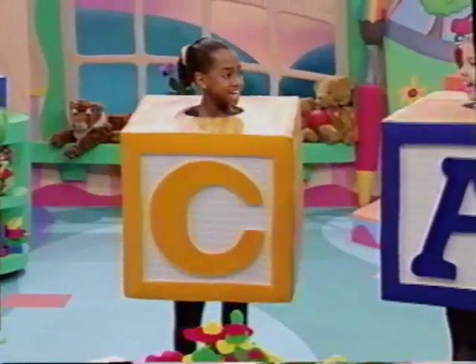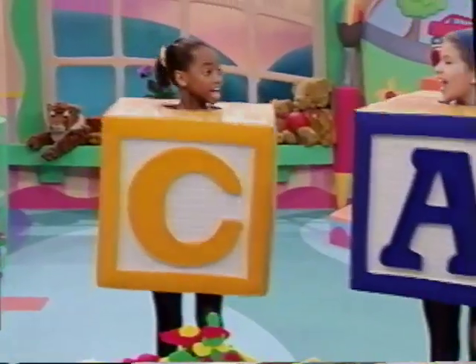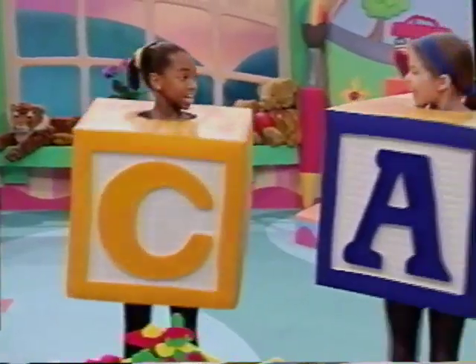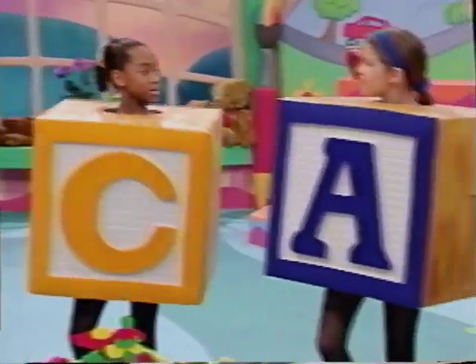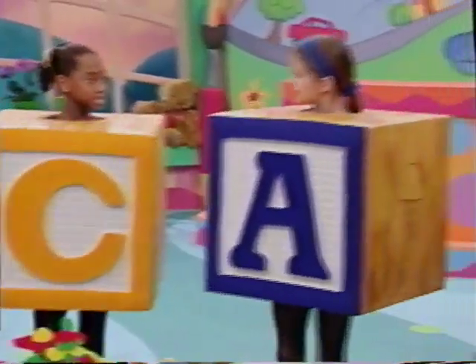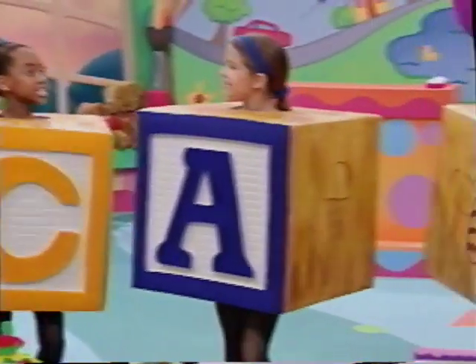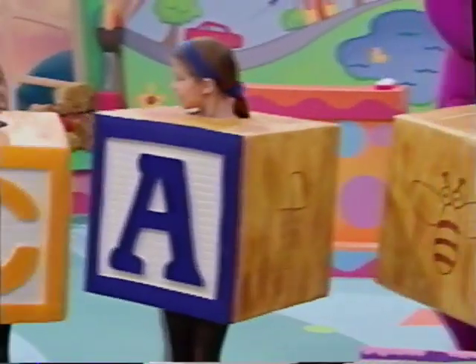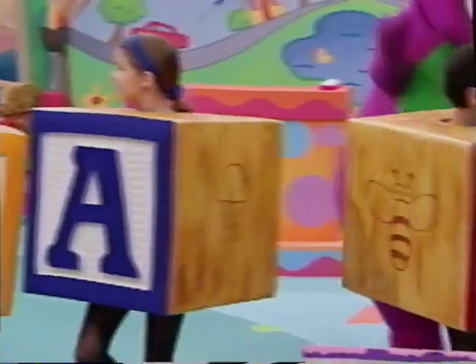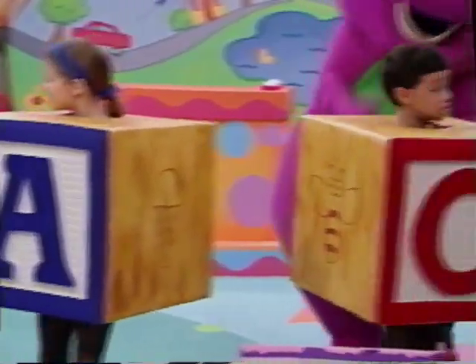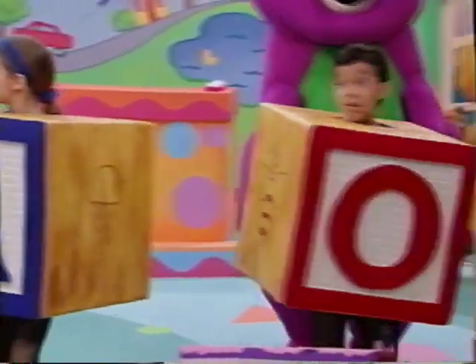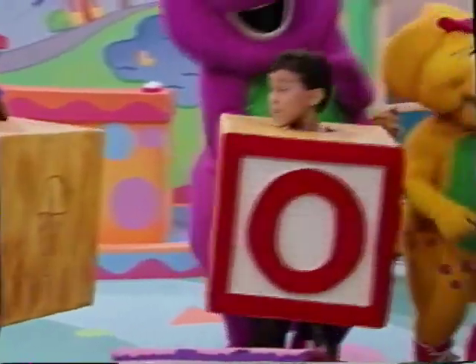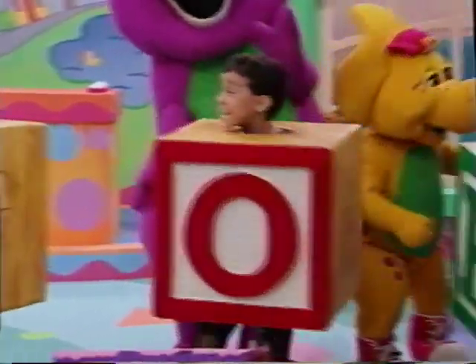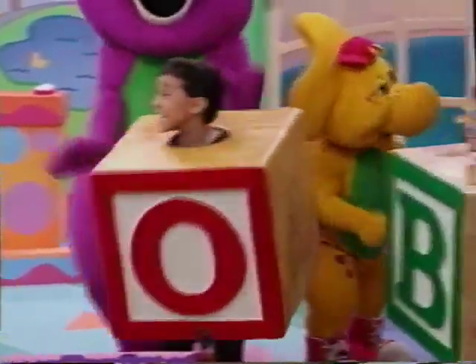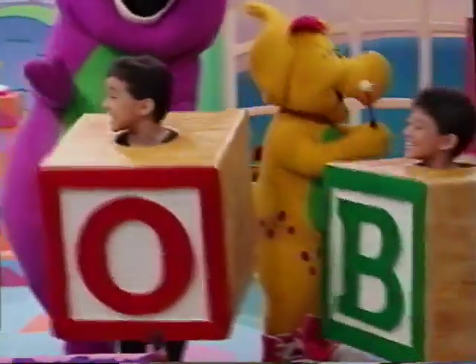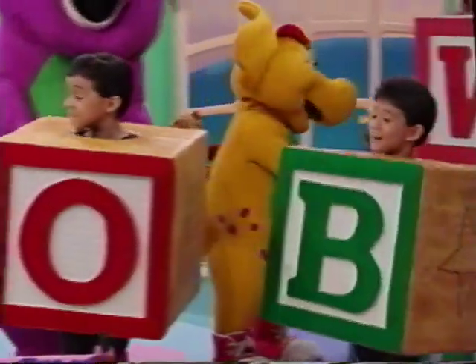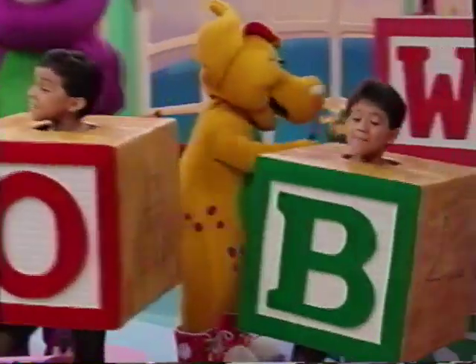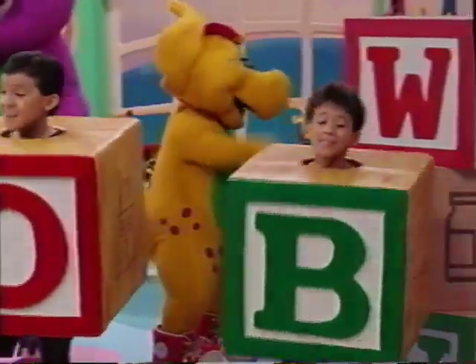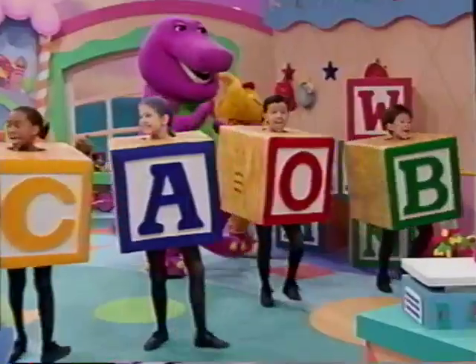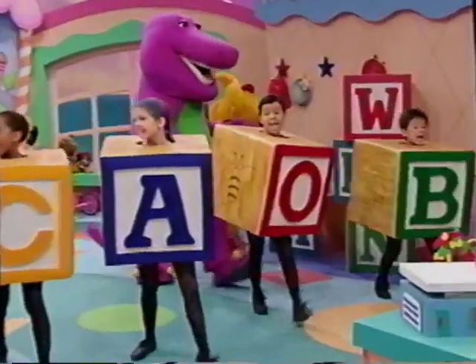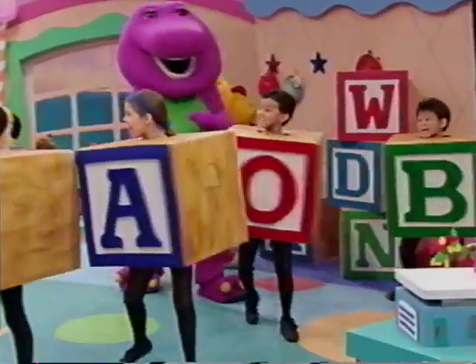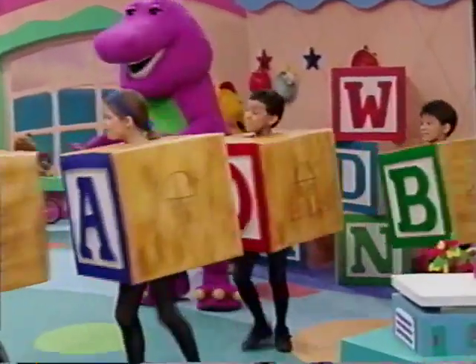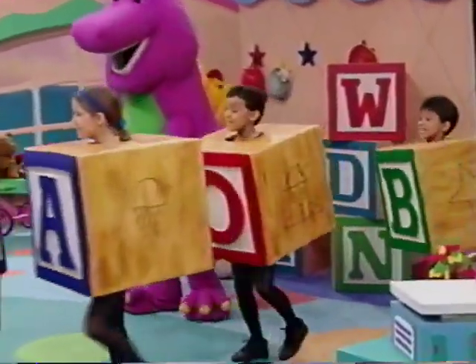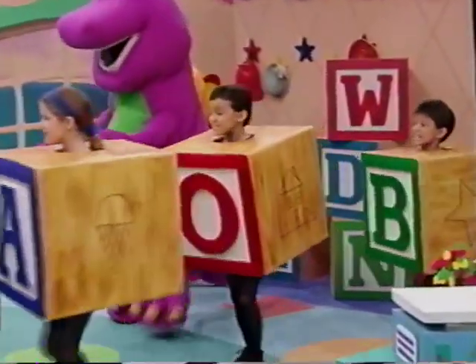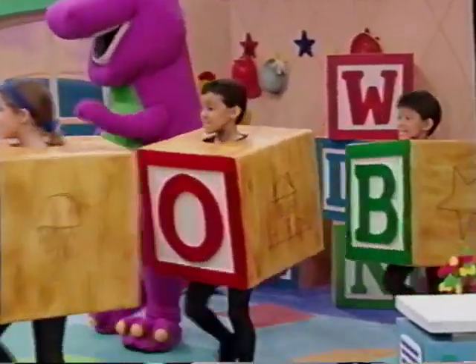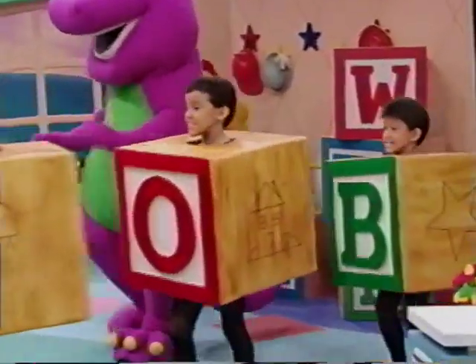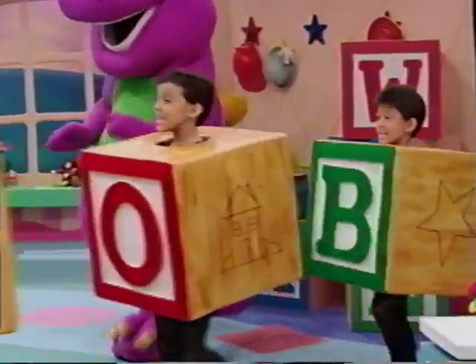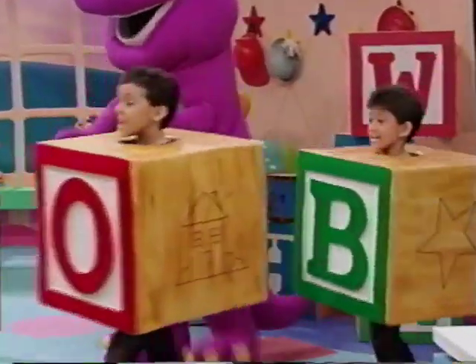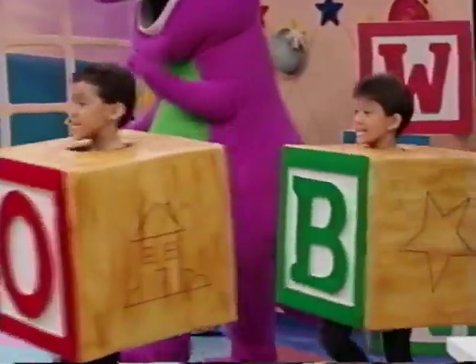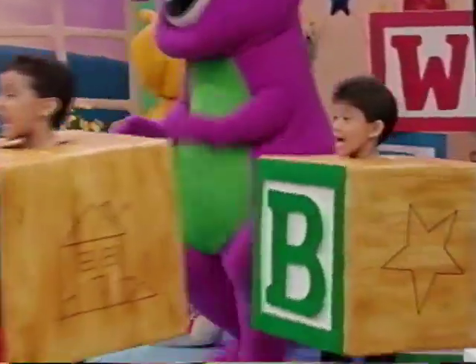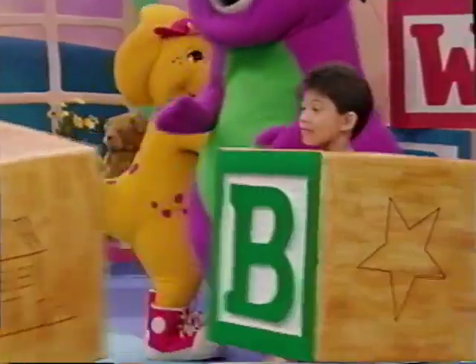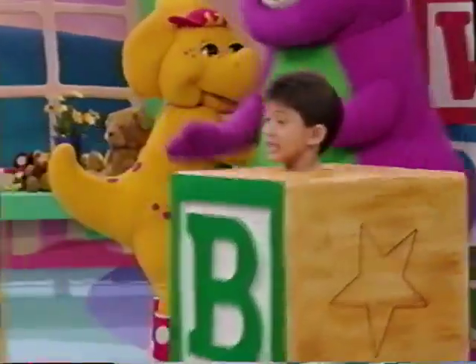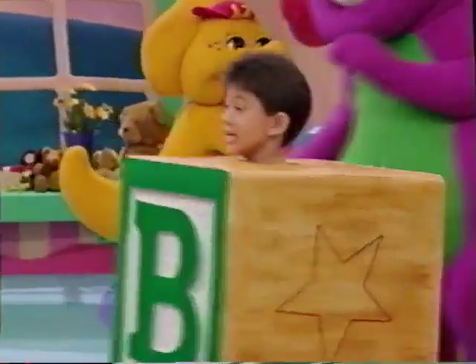It helps us learn to read. A, B, C, D, E, F, G.